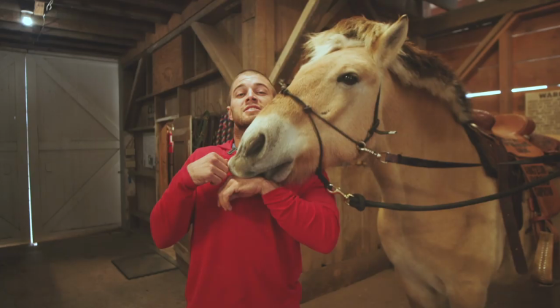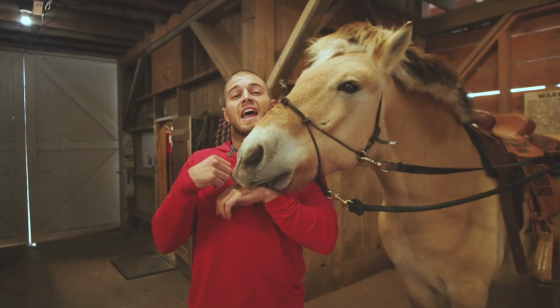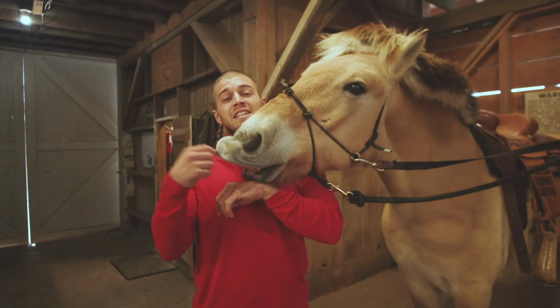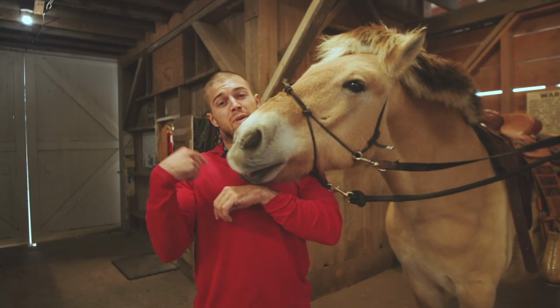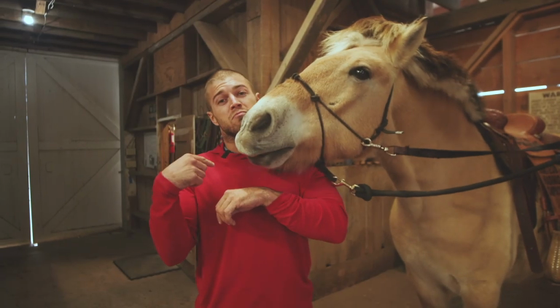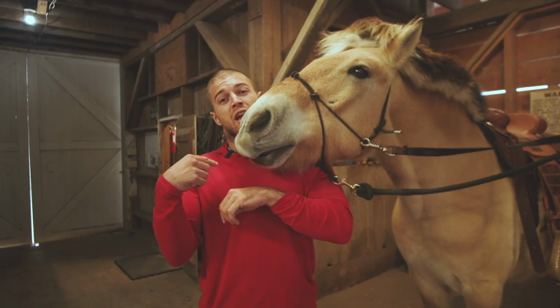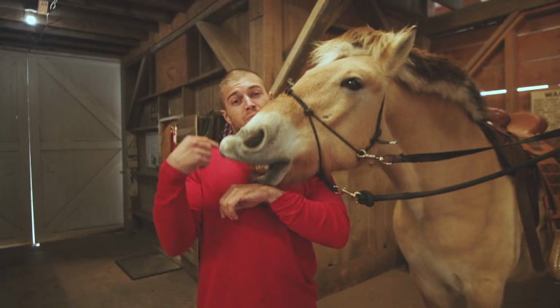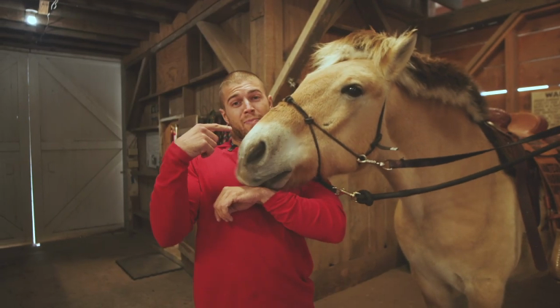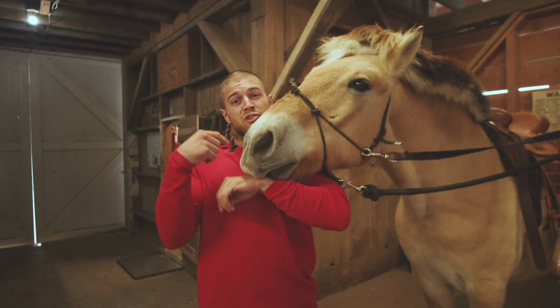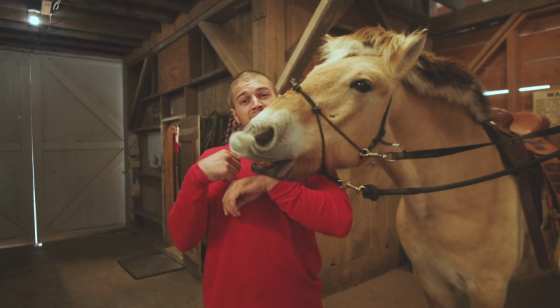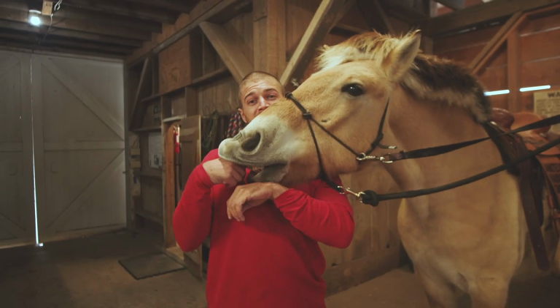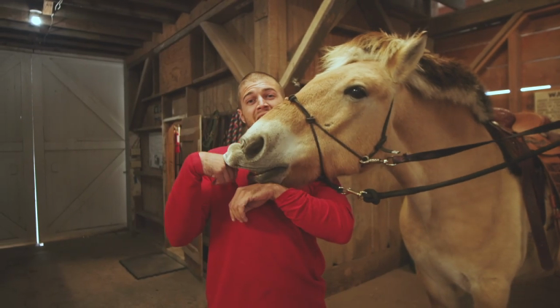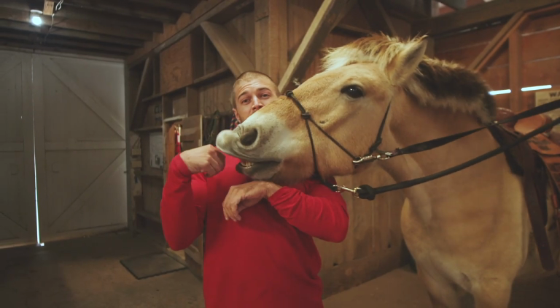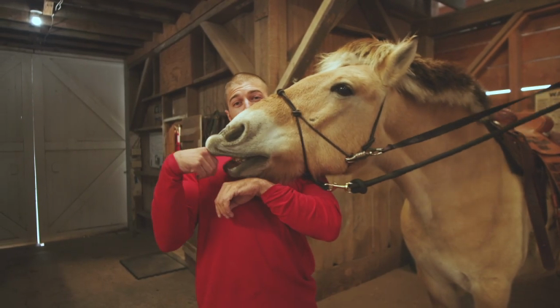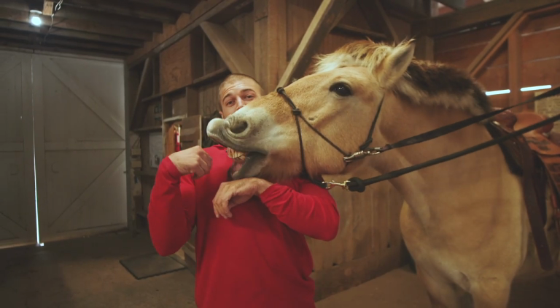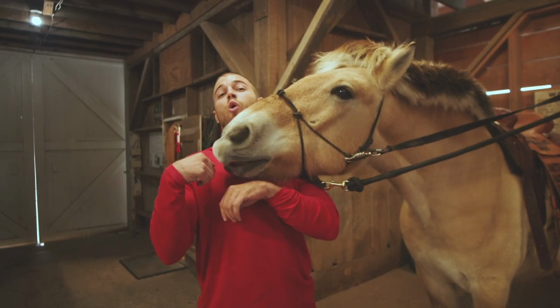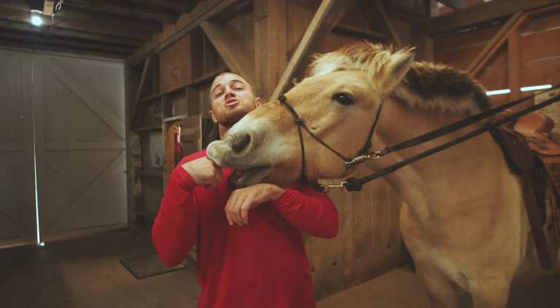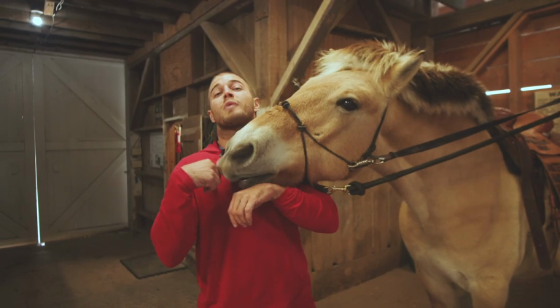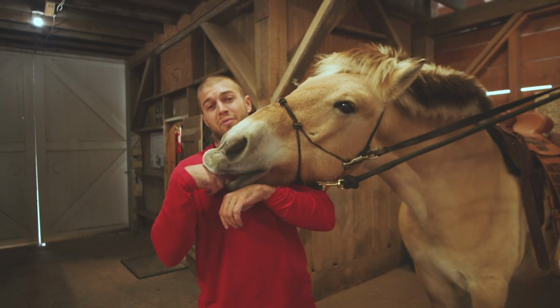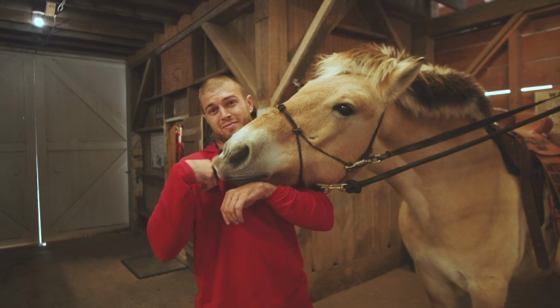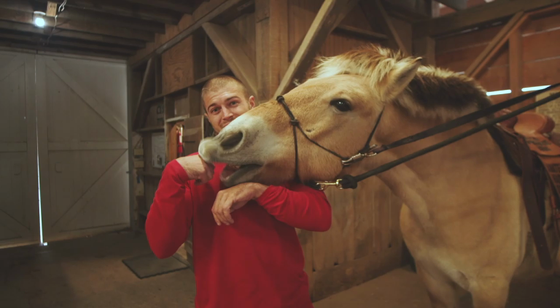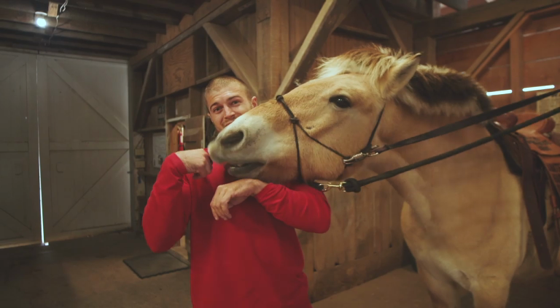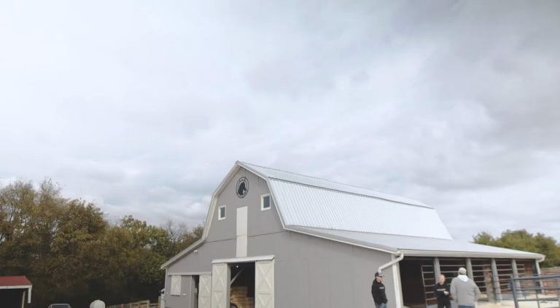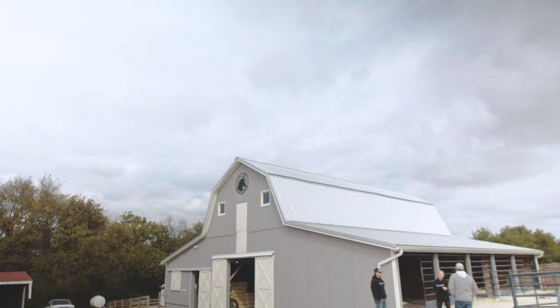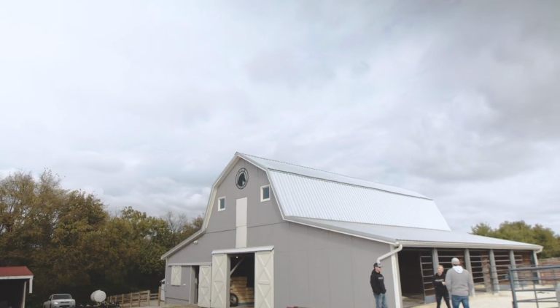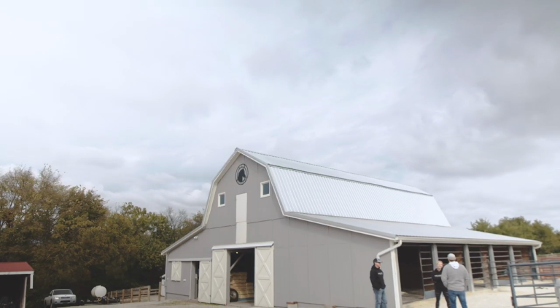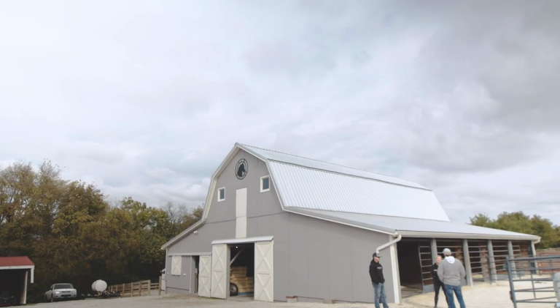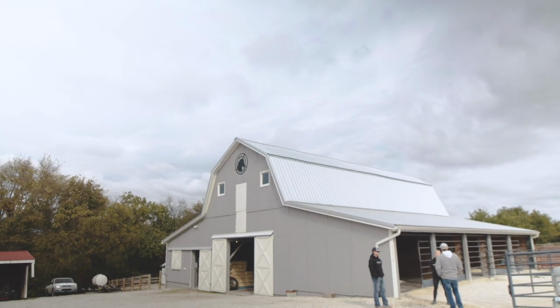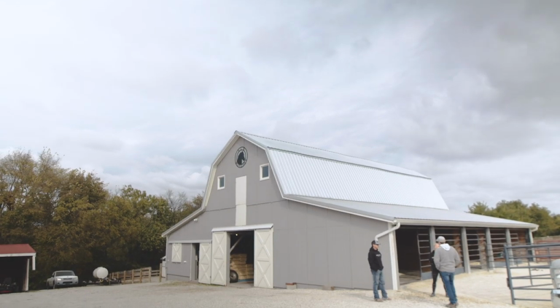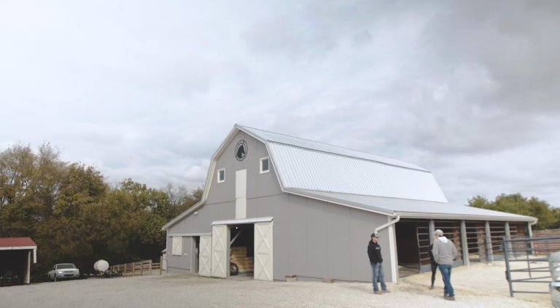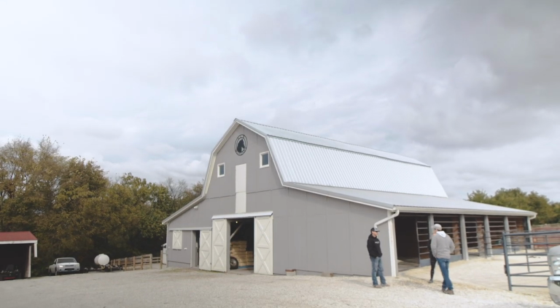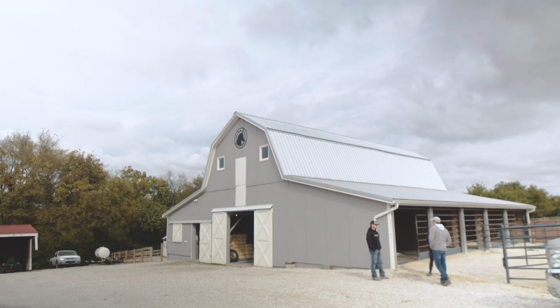Today, it's me, Jacob, and Patriot, and today we're going to be horsing around. This is Patrick.